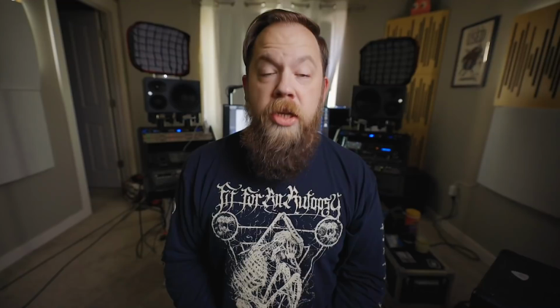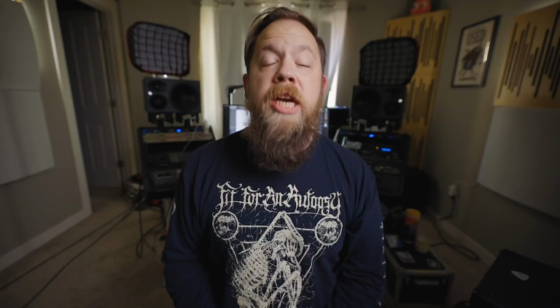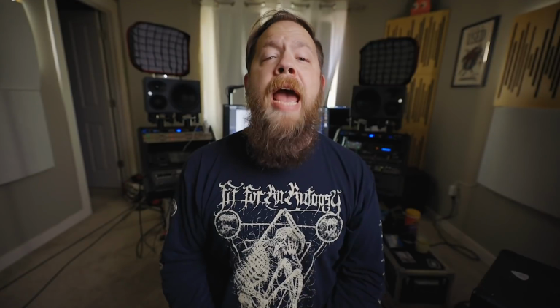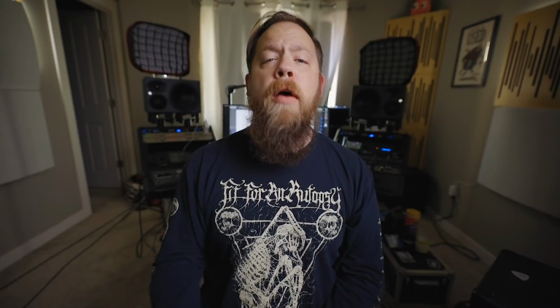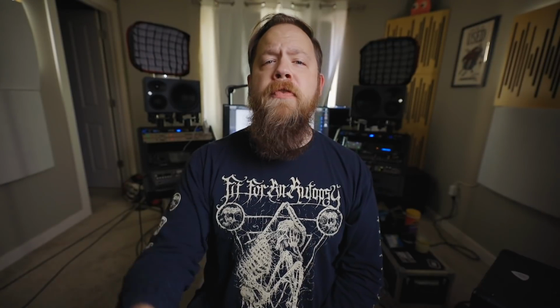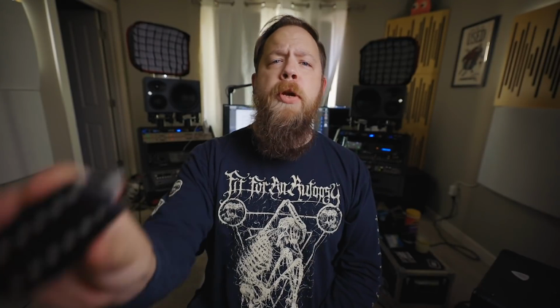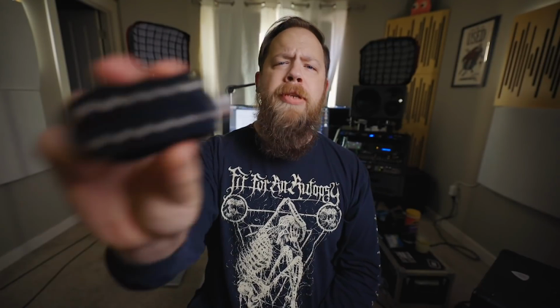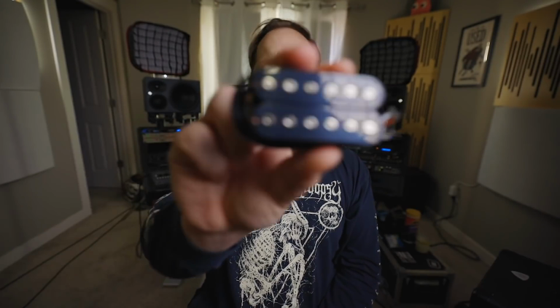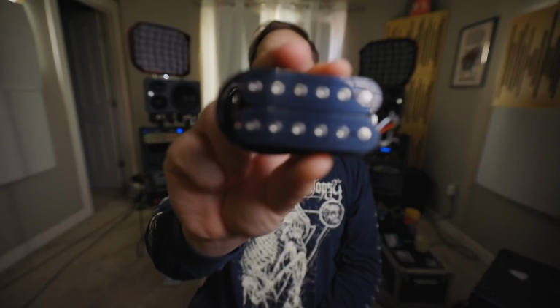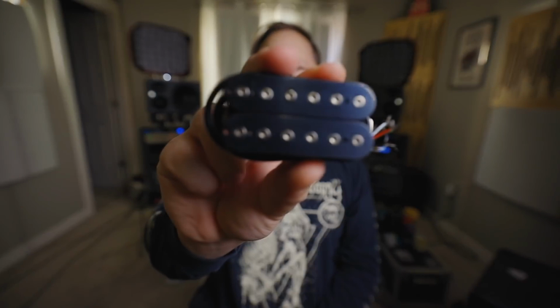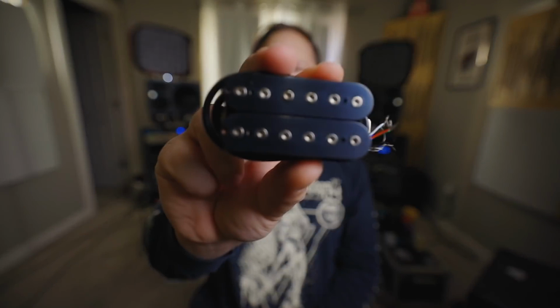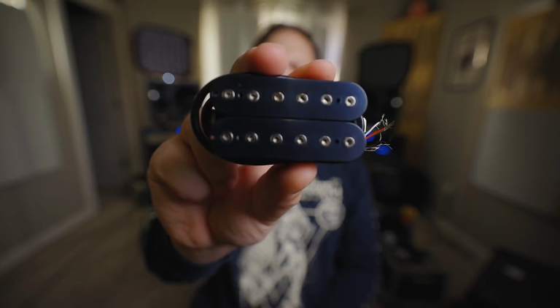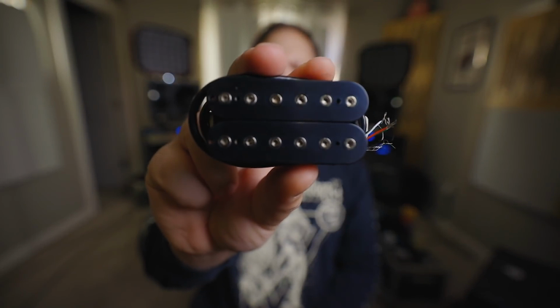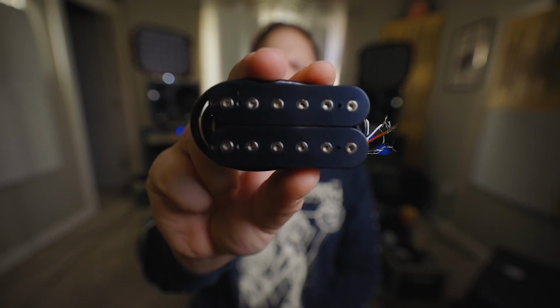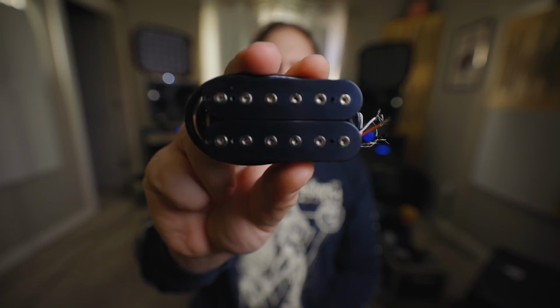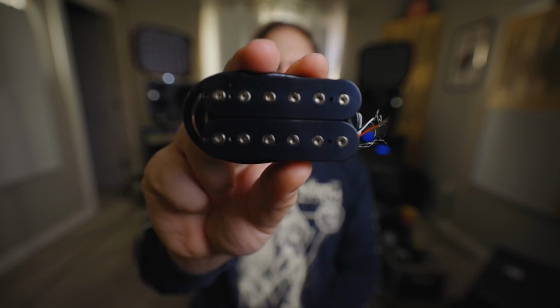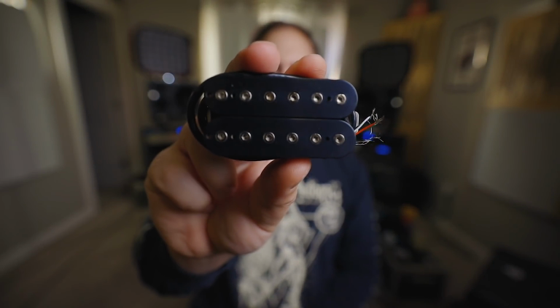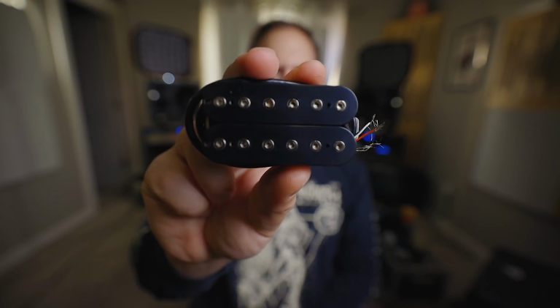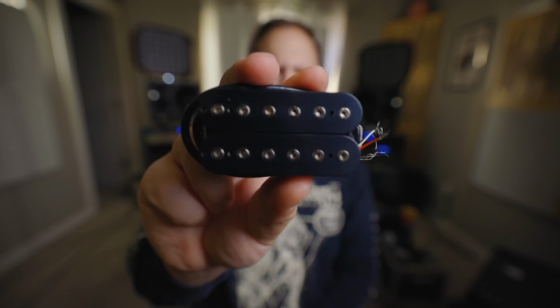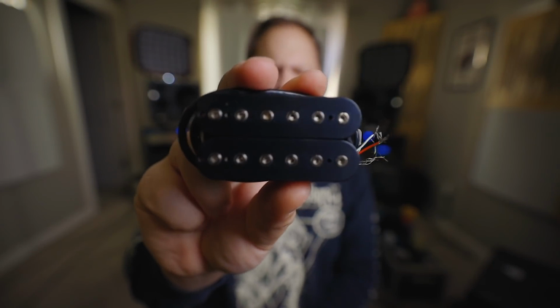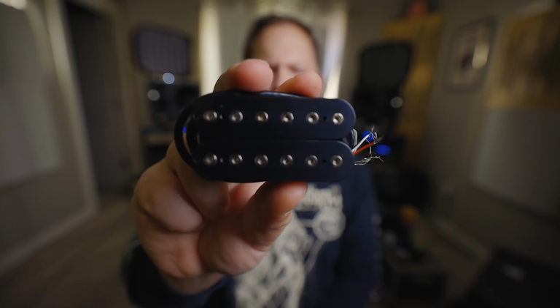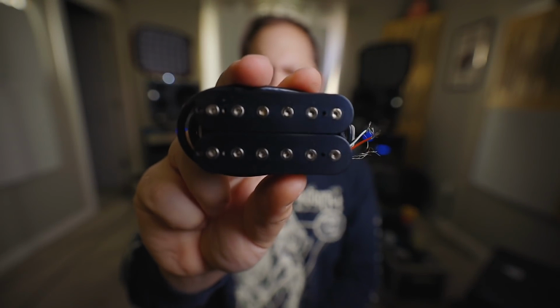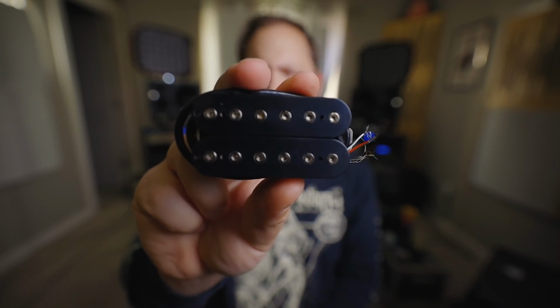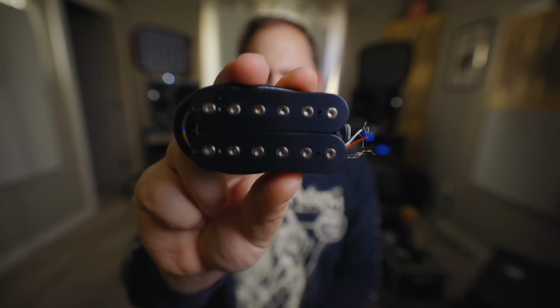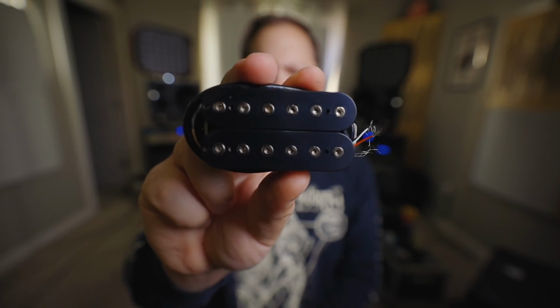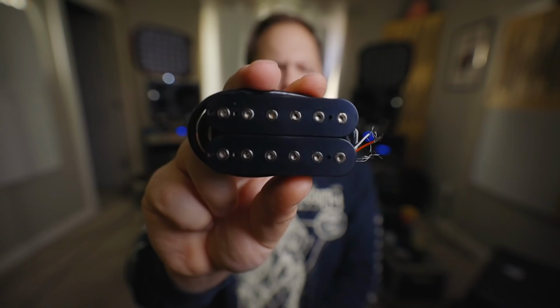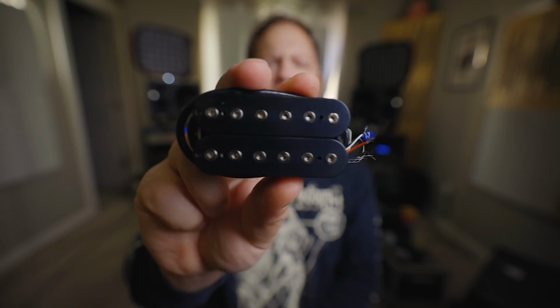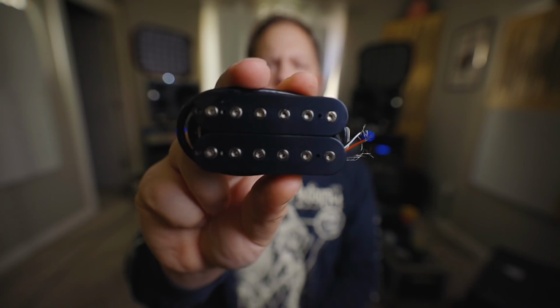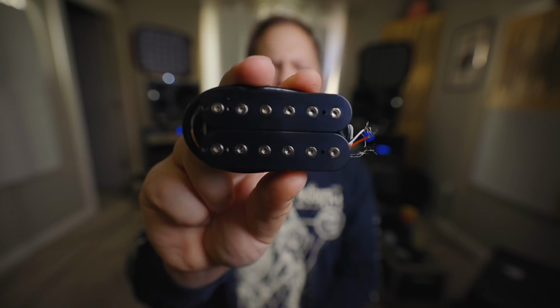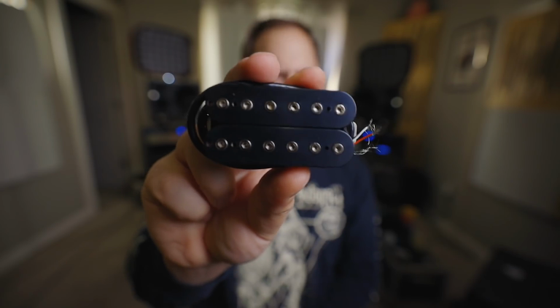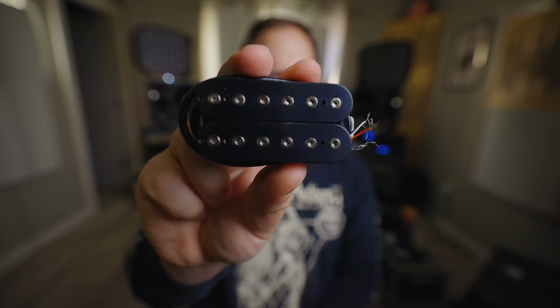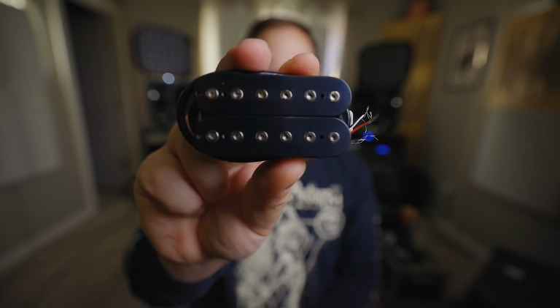Today on Riffs, Beards and Gear, we check out the Ferox Signature Pat Sheridan Bridge Pickup from GuitarMary.